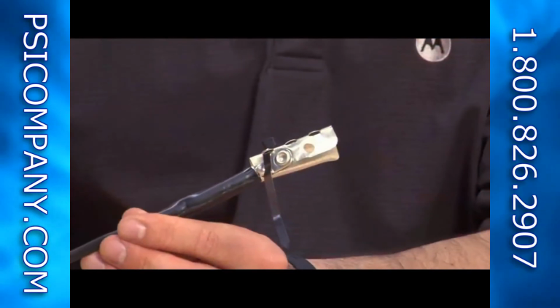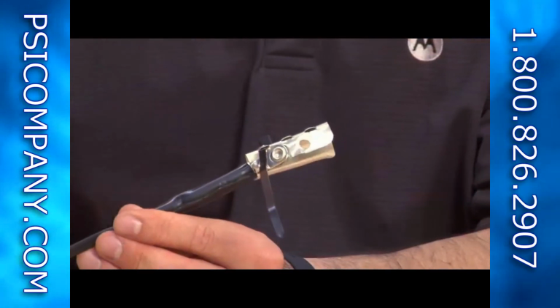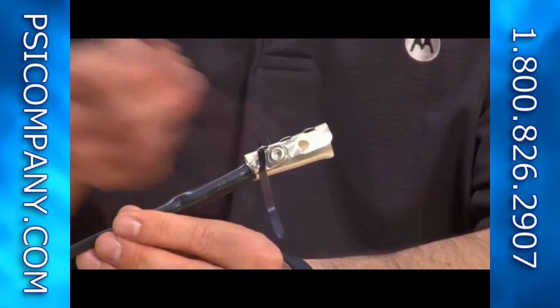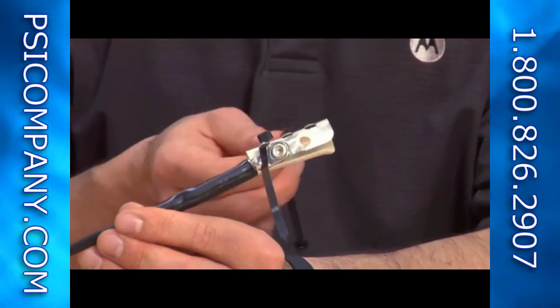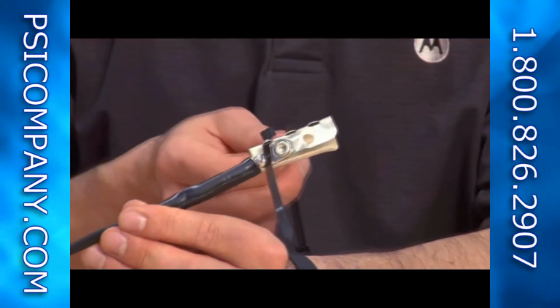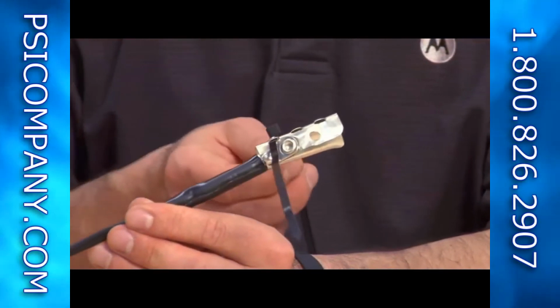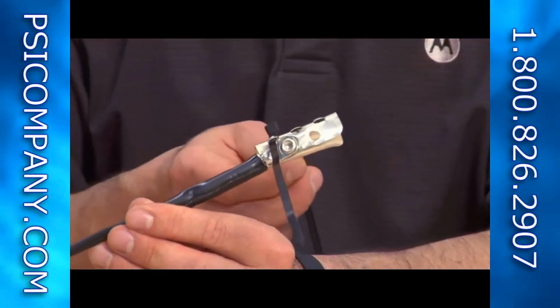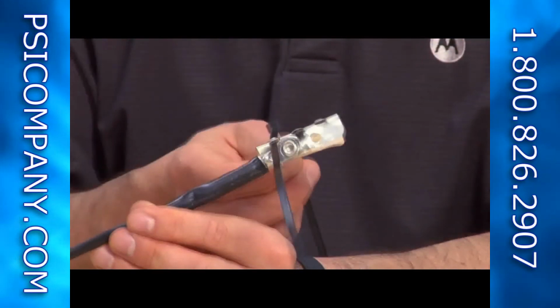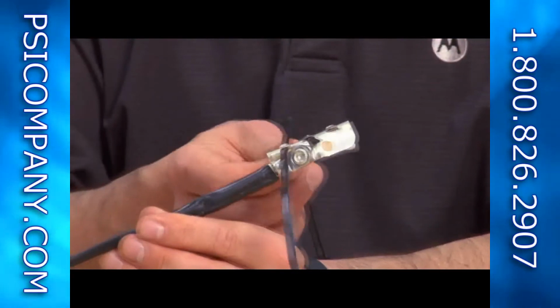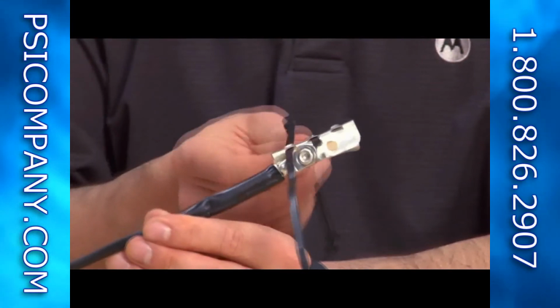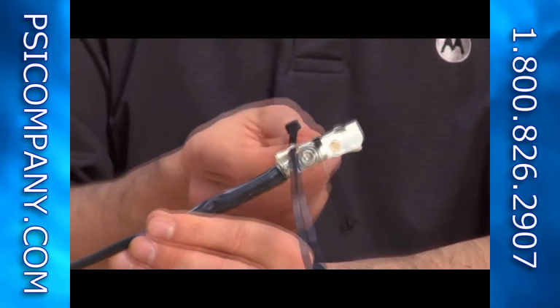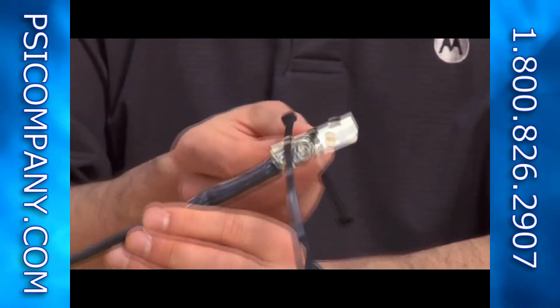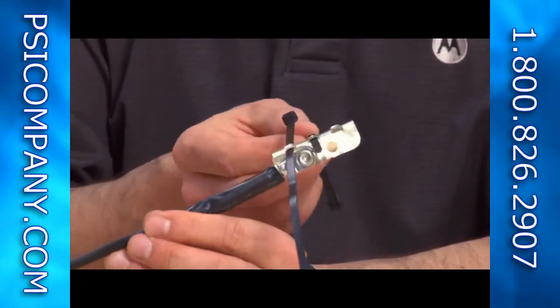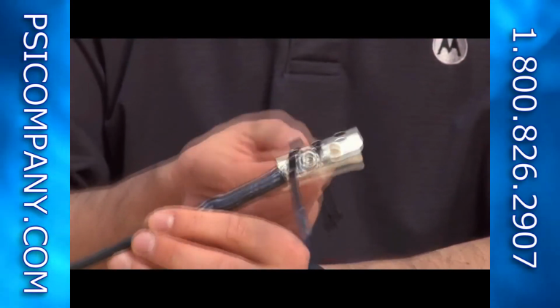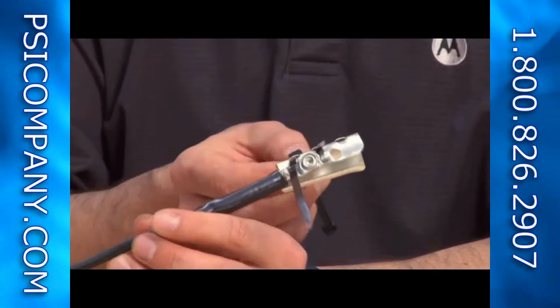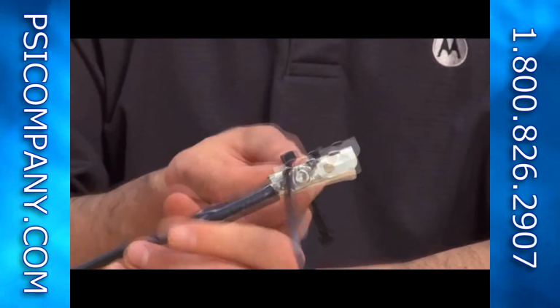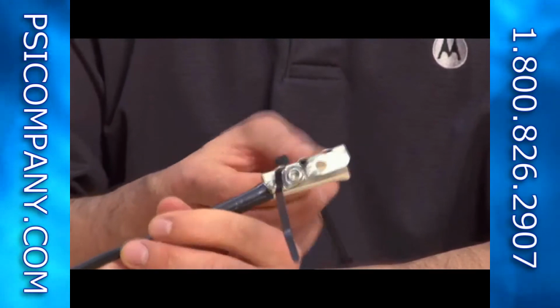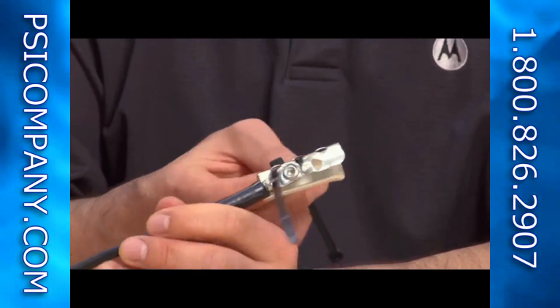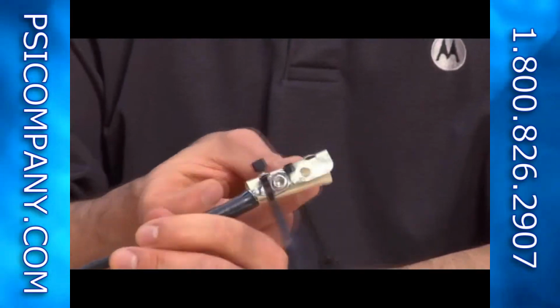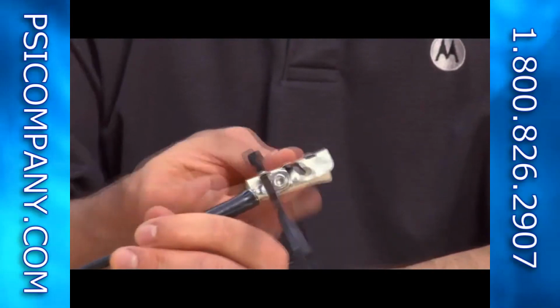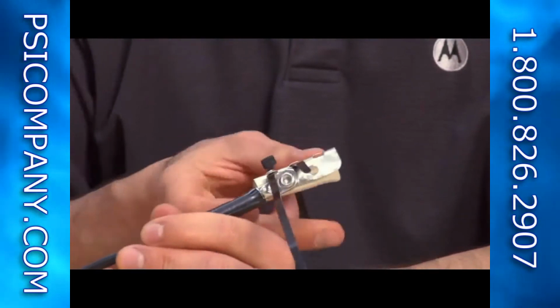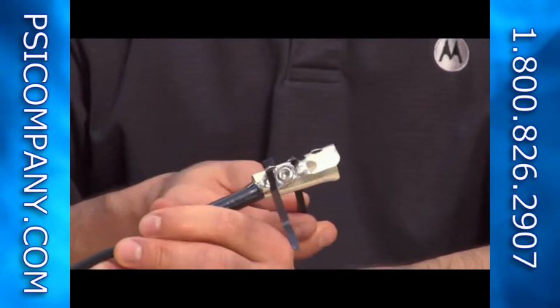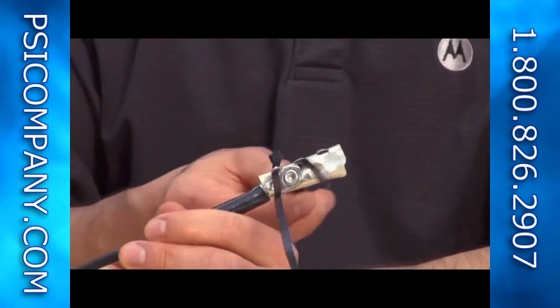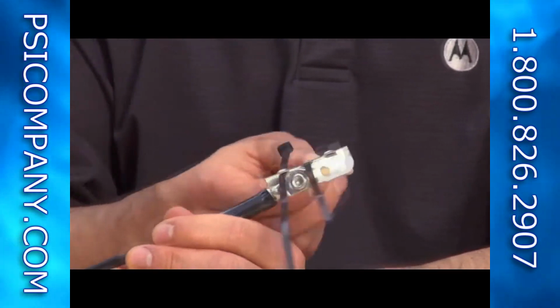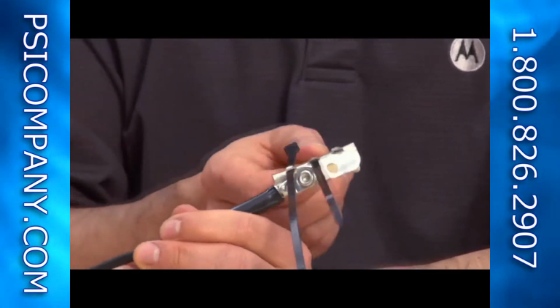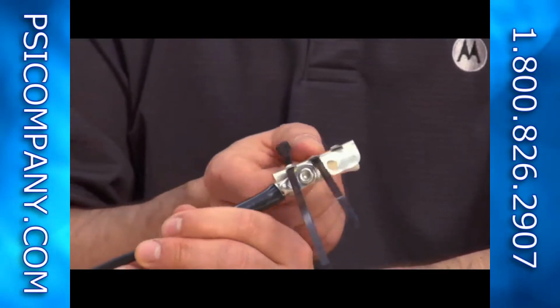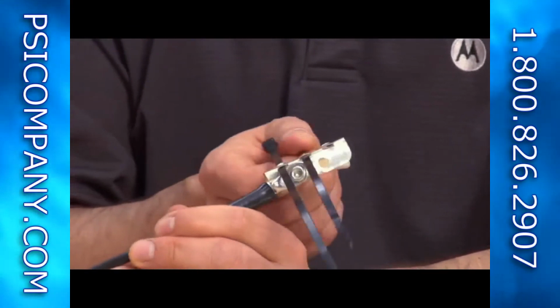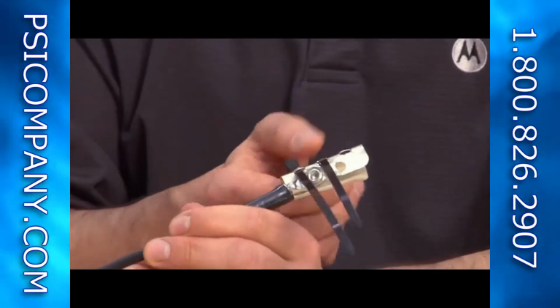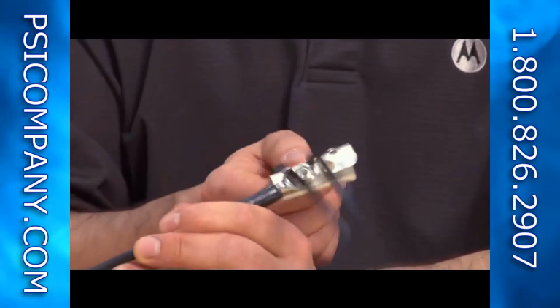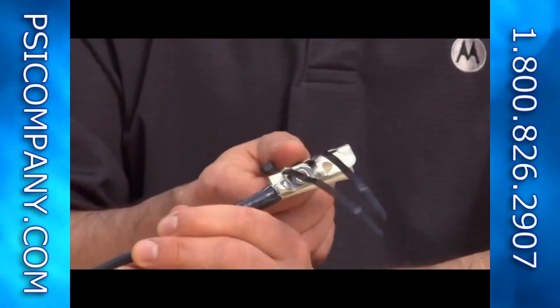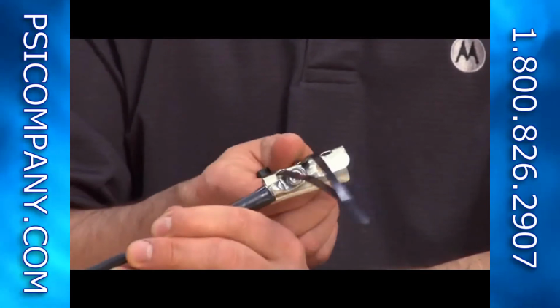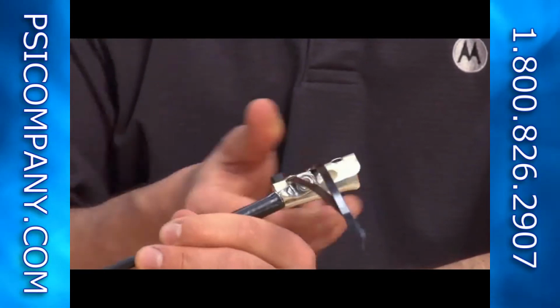Next step is to put your zip ties through the slots — this is what's going to mechanically hold the ground cable to the coax cable.